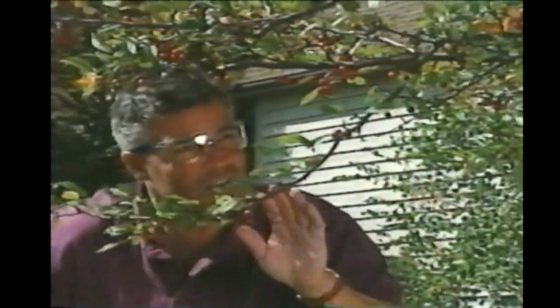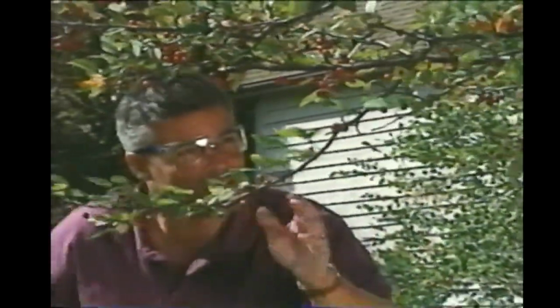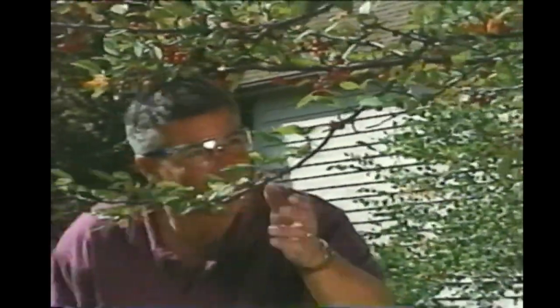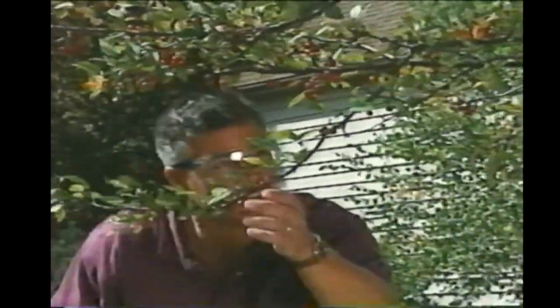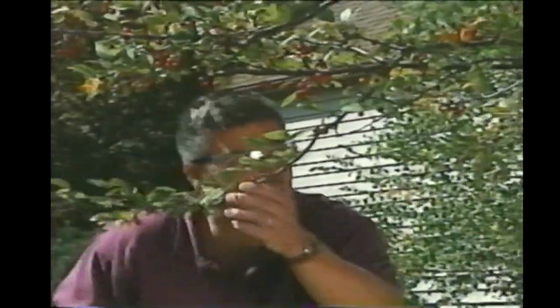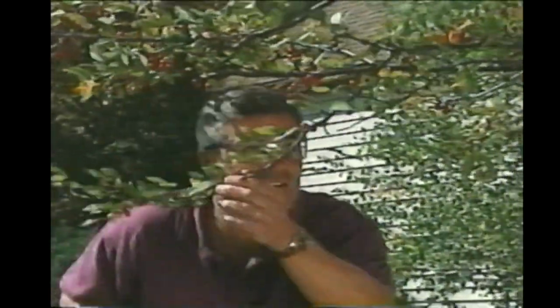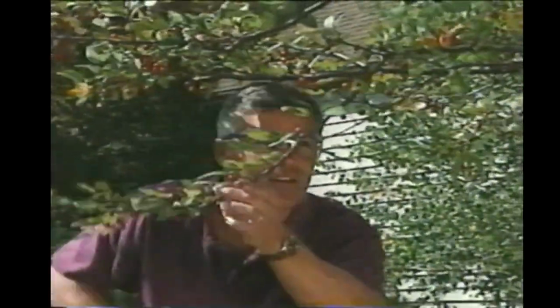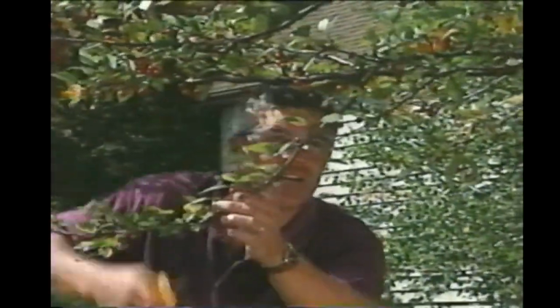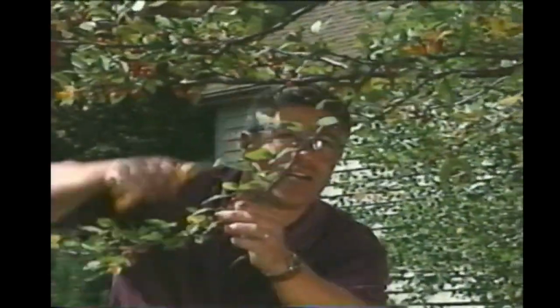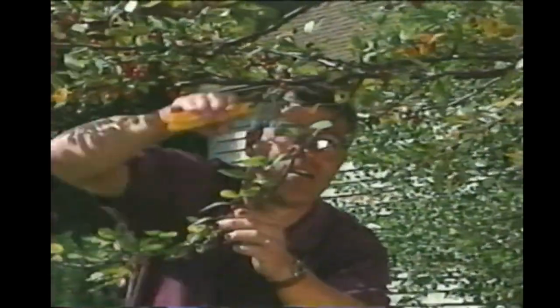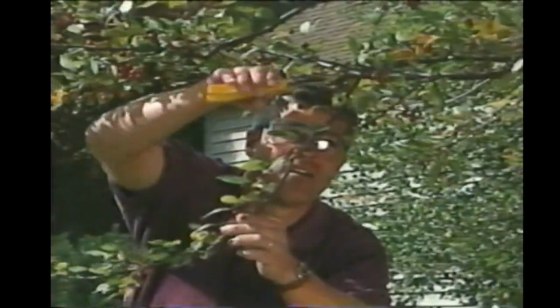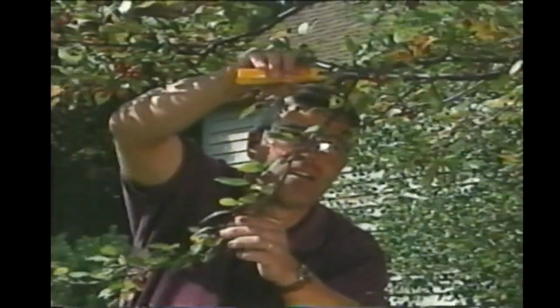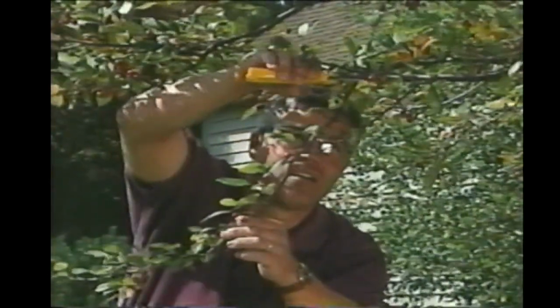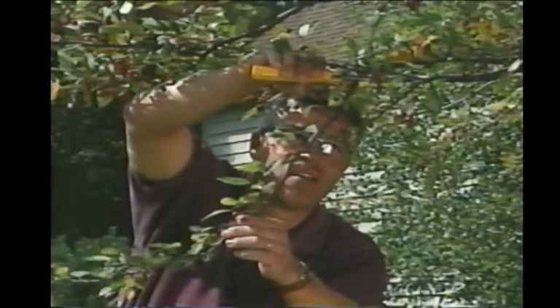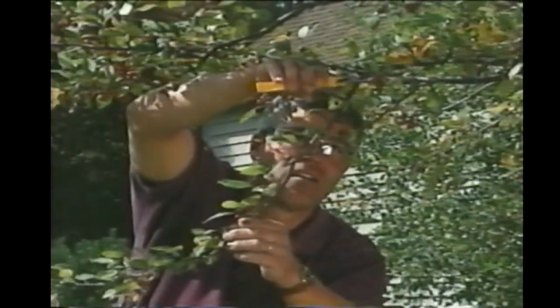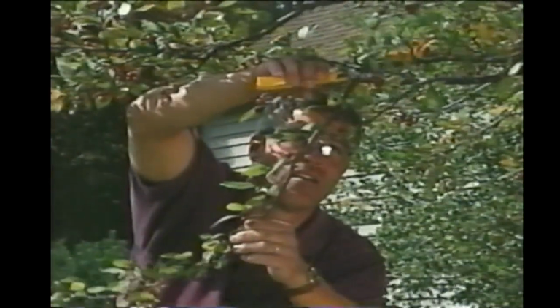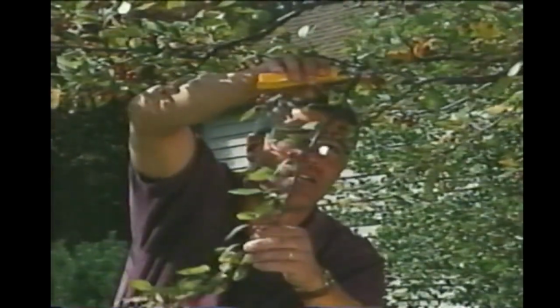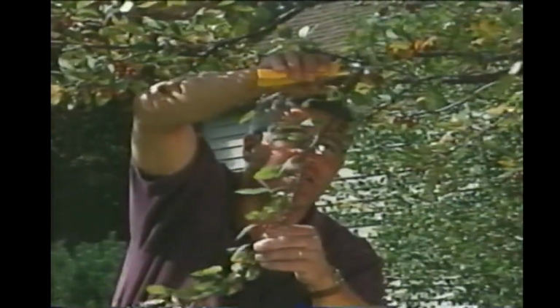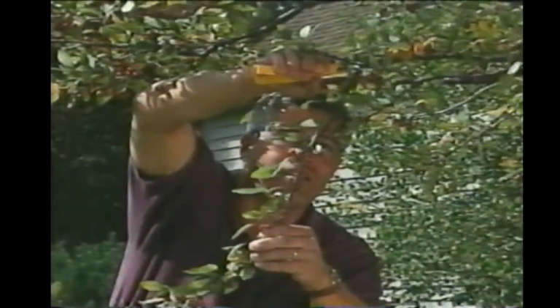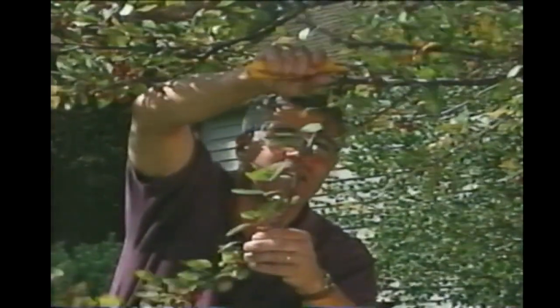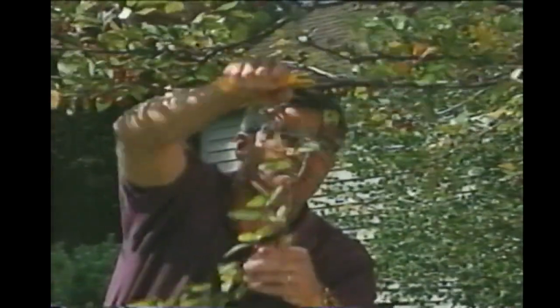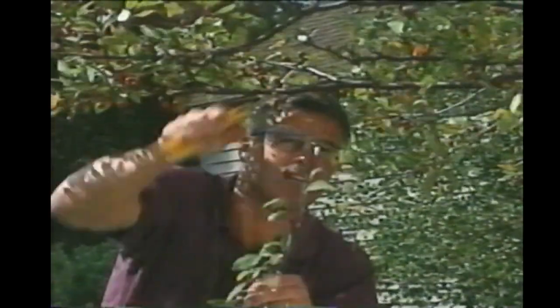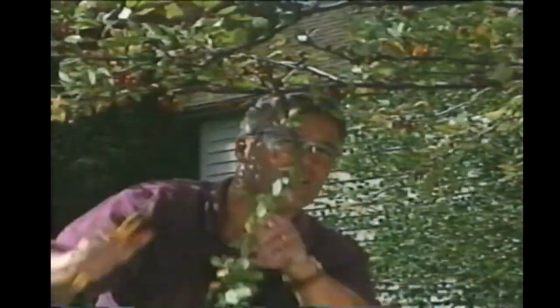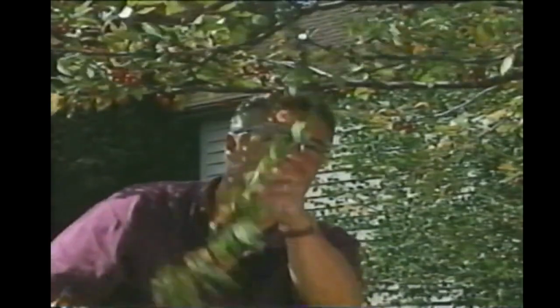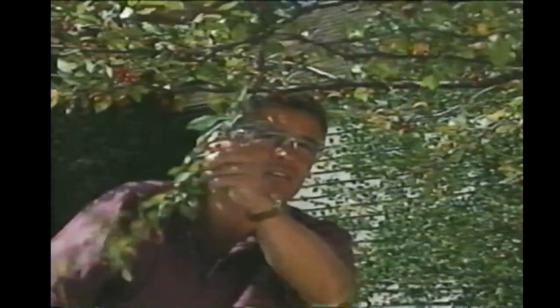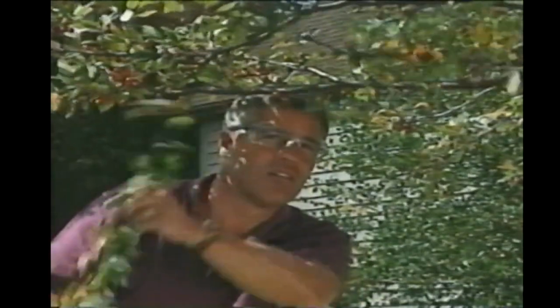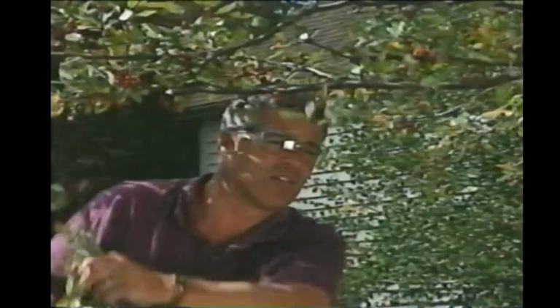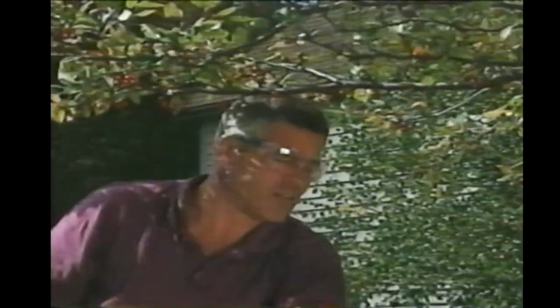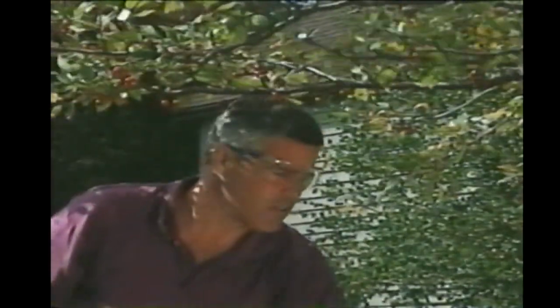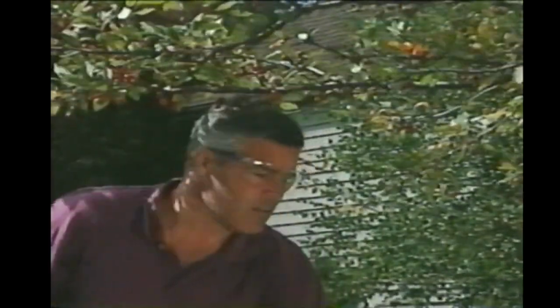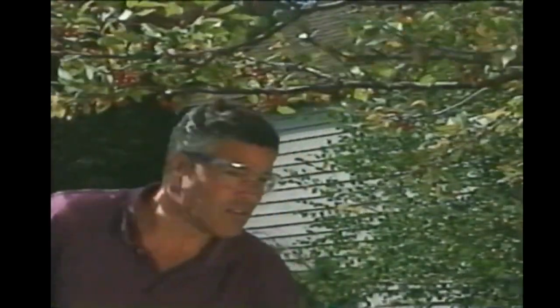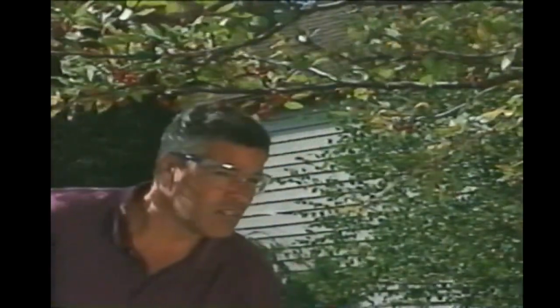Finally, check out your trees and trim any low-hanging branches. You don't want any unexpected surprises.